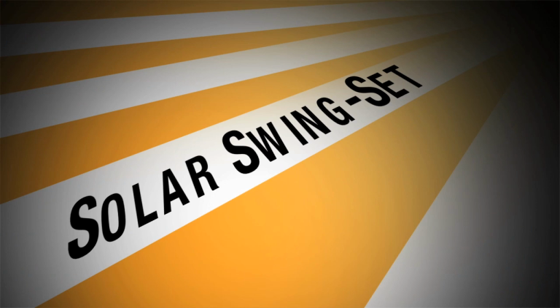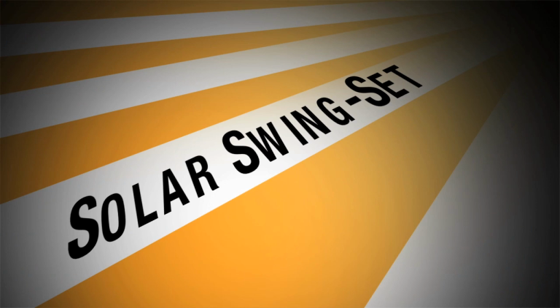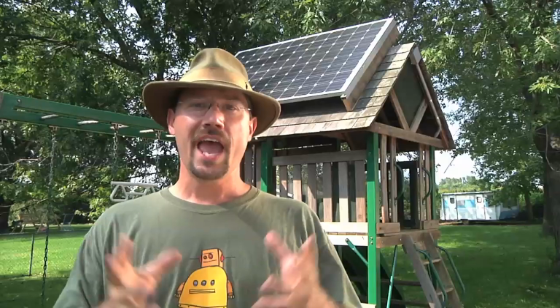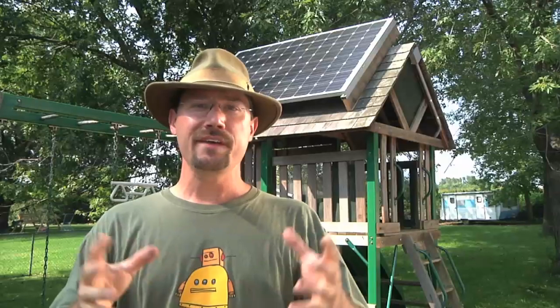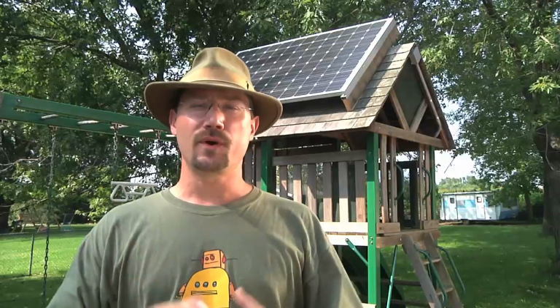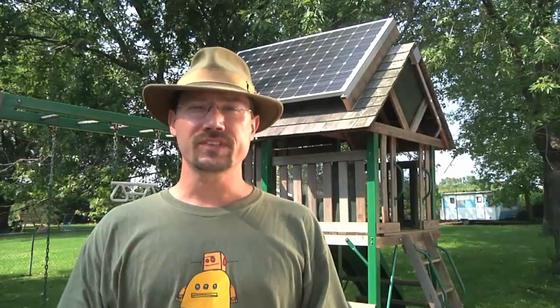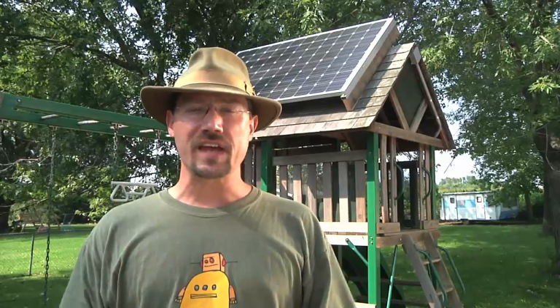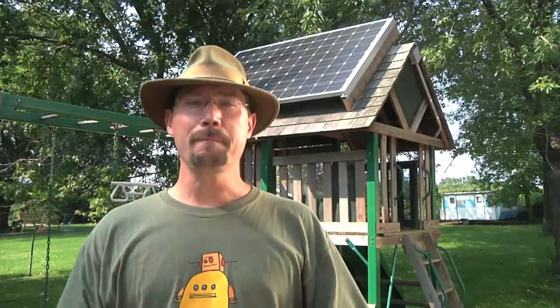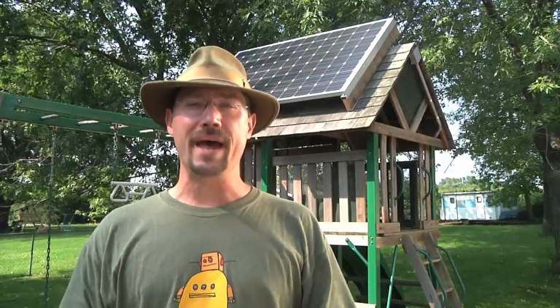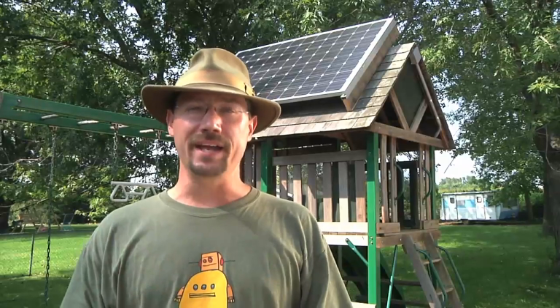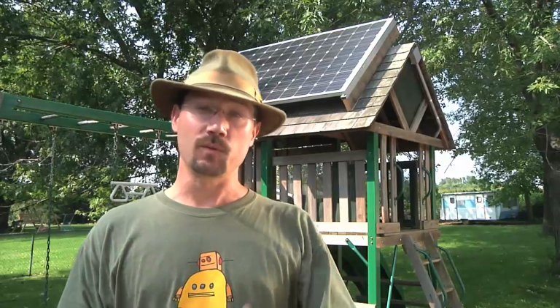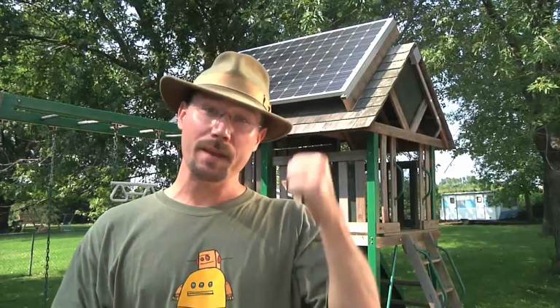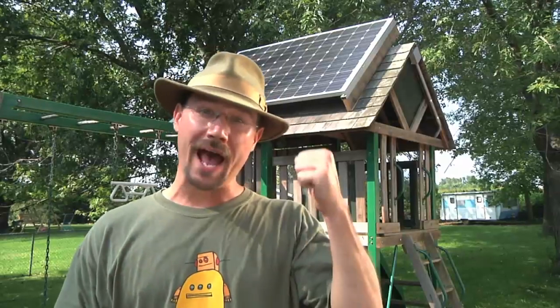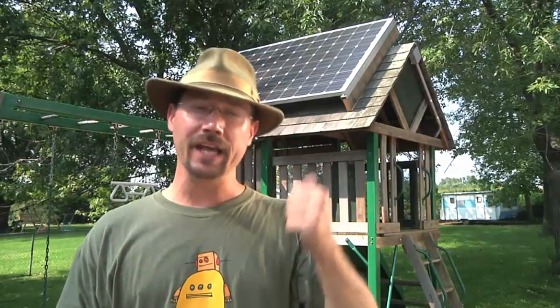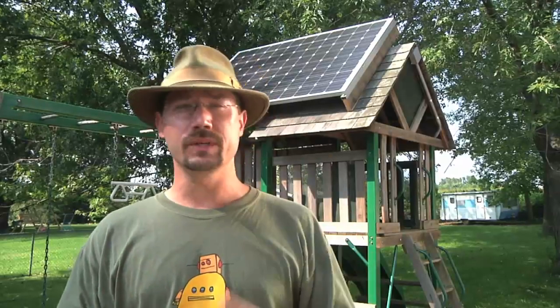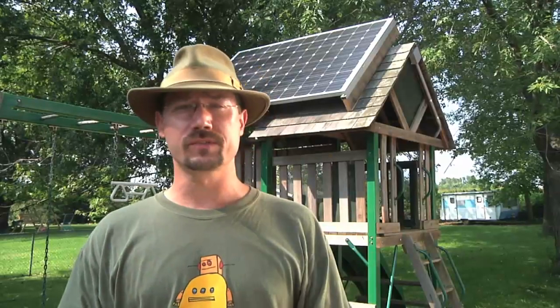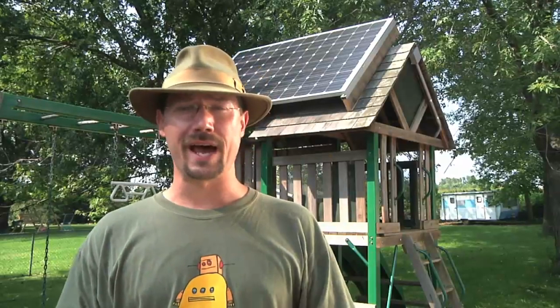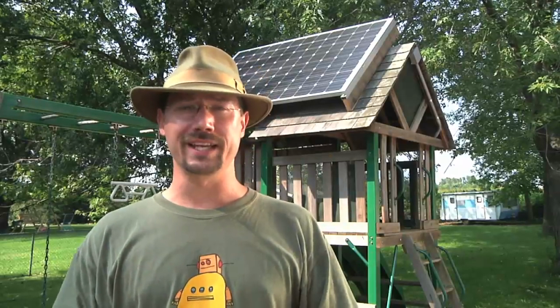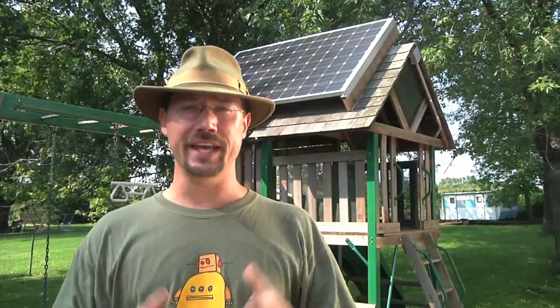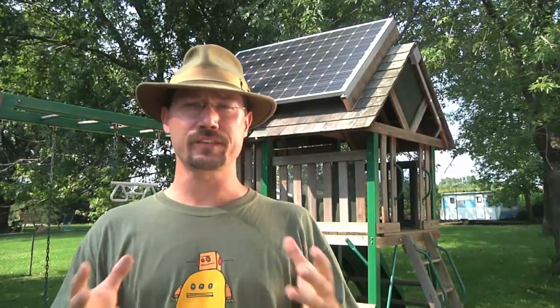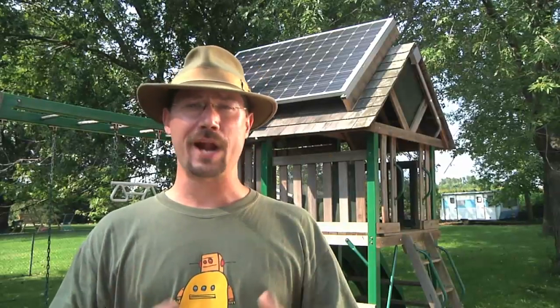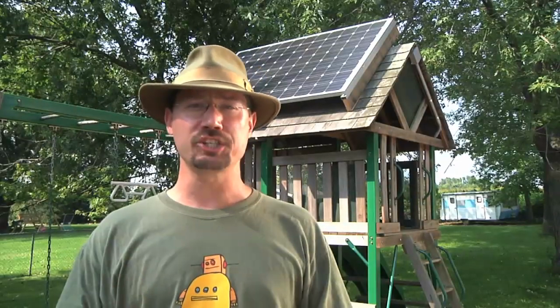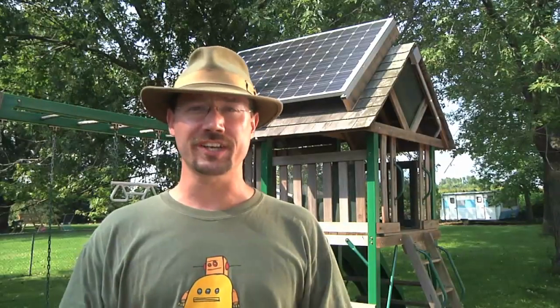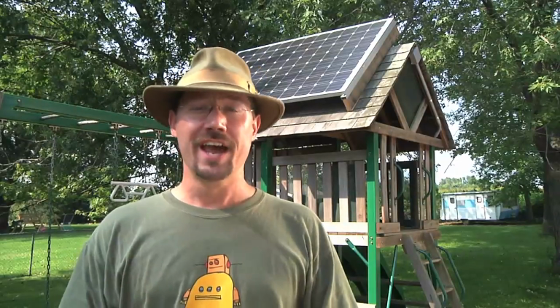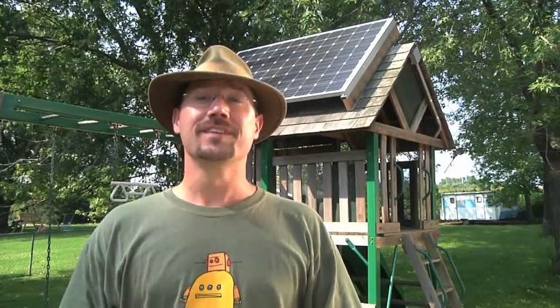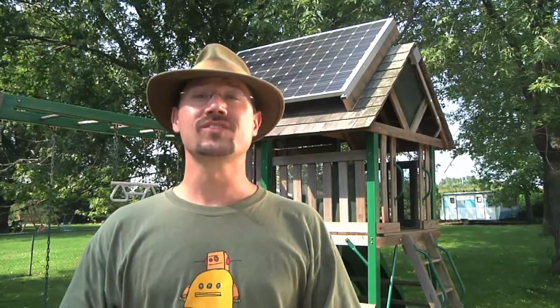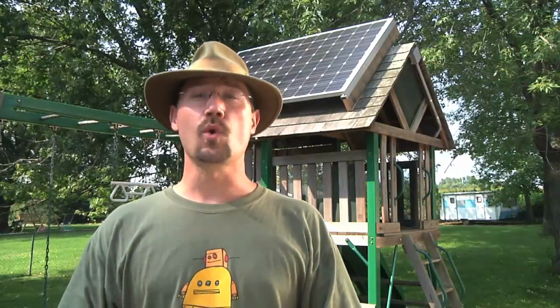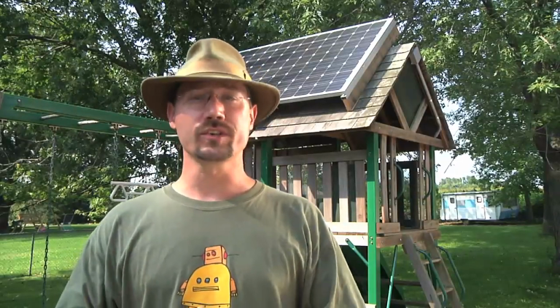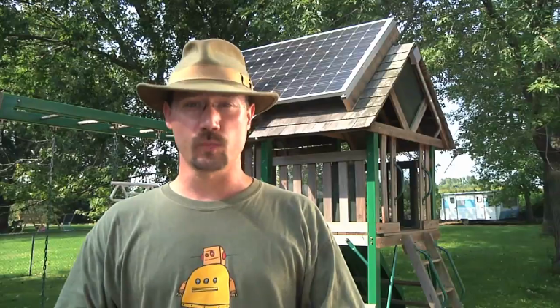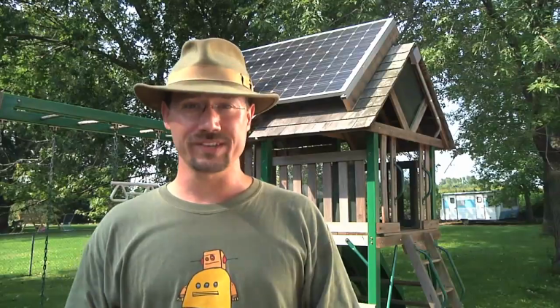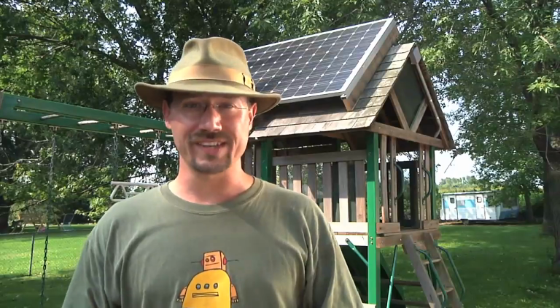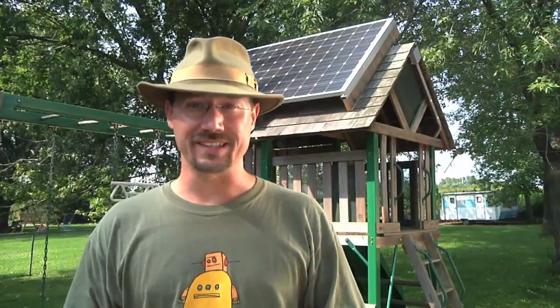Hey folks, I'm Ben and right behind me is my latest project, the Solar Swing Set.